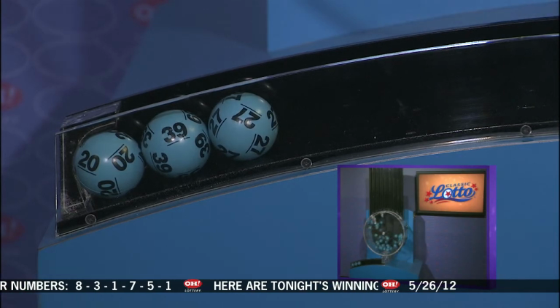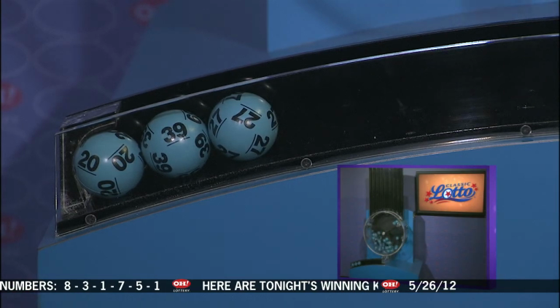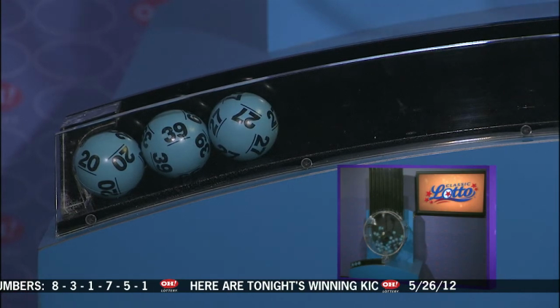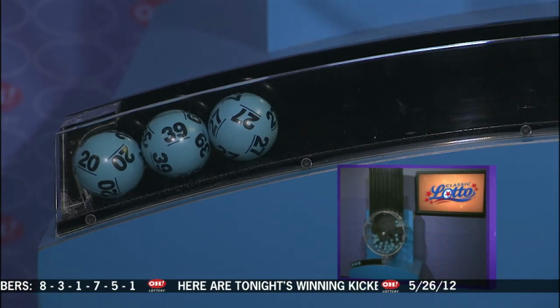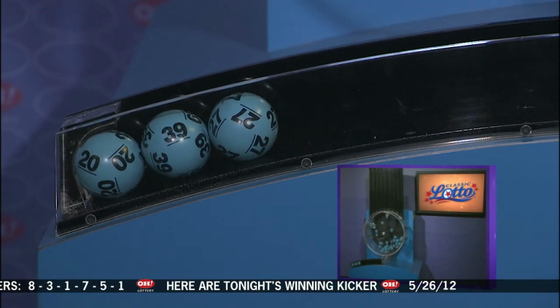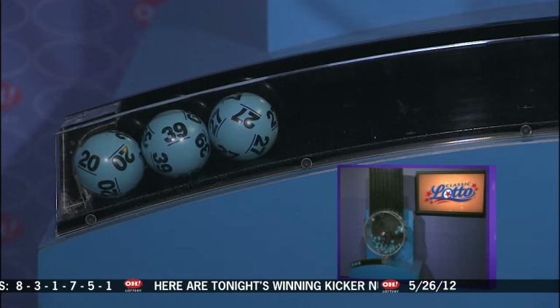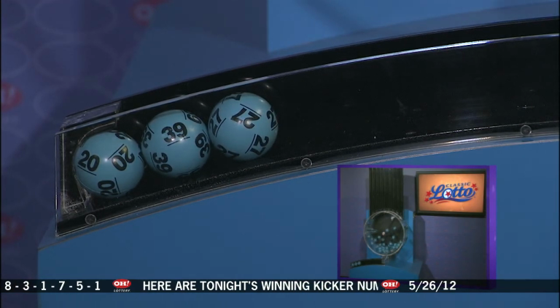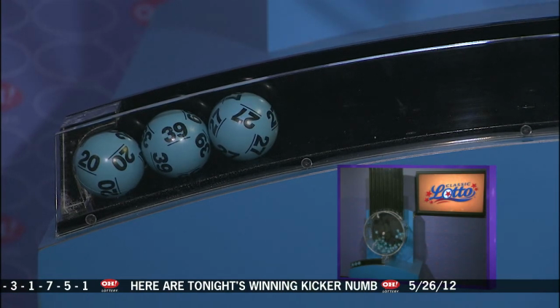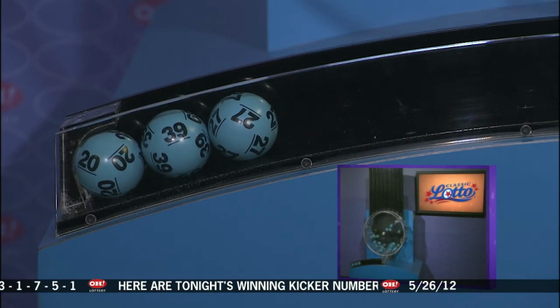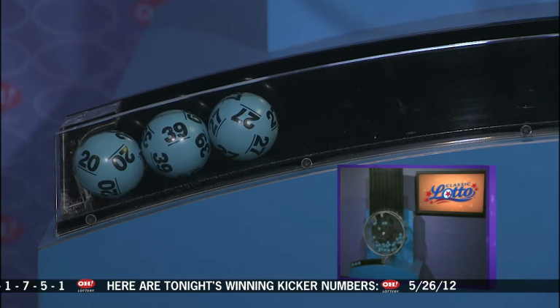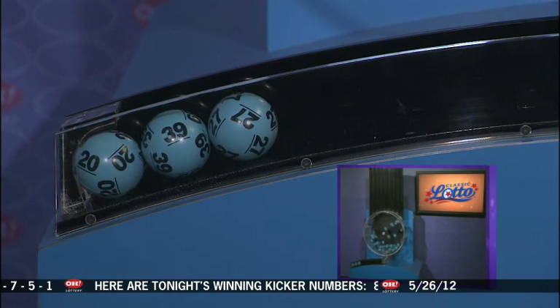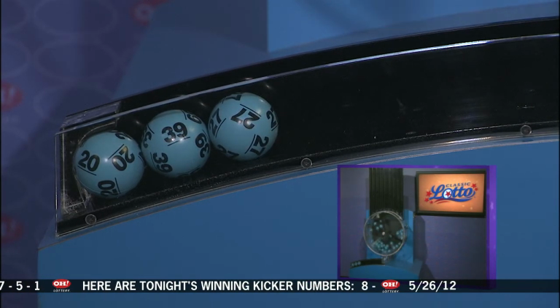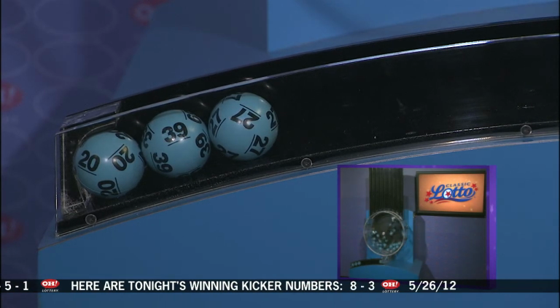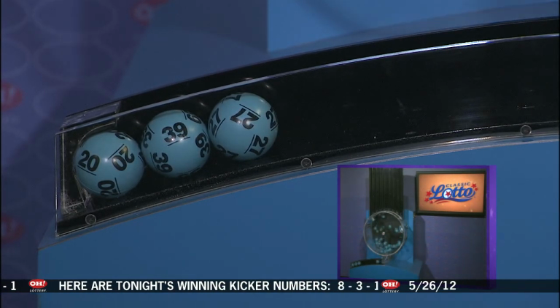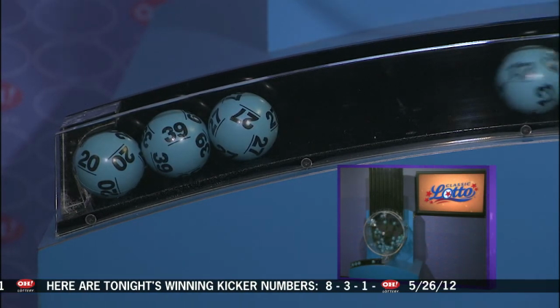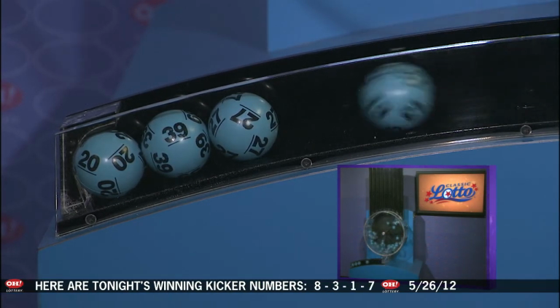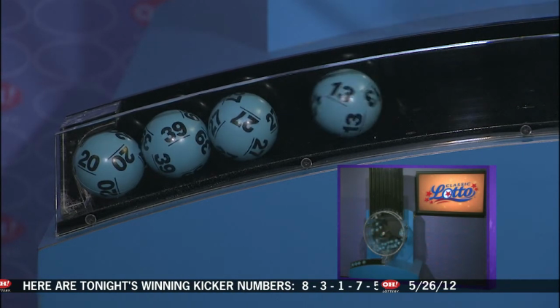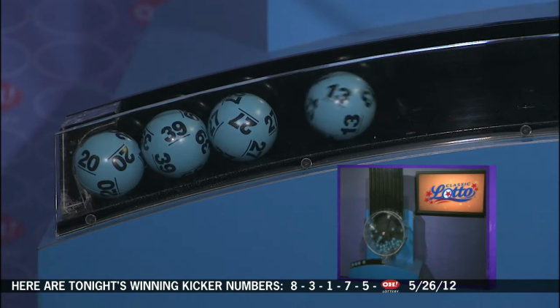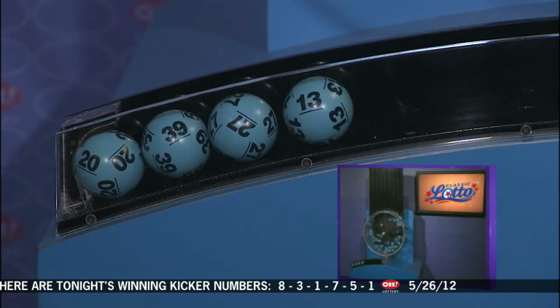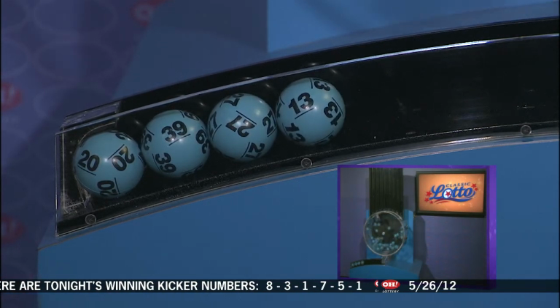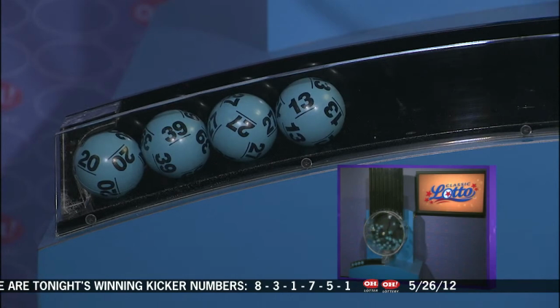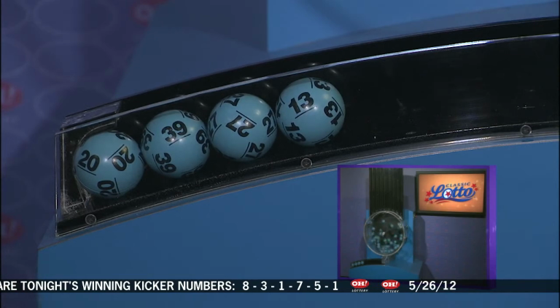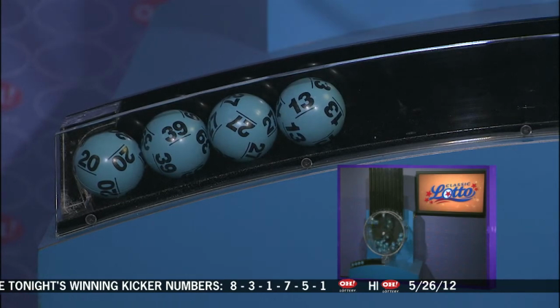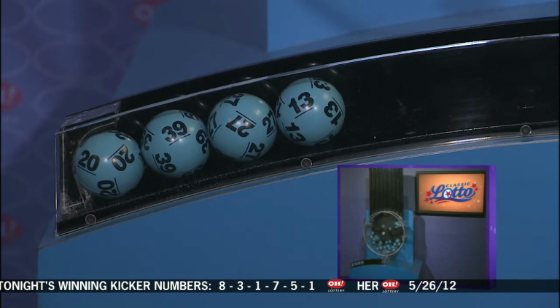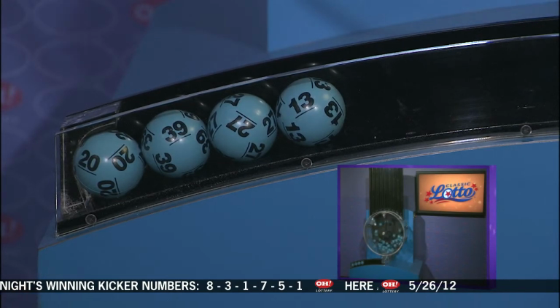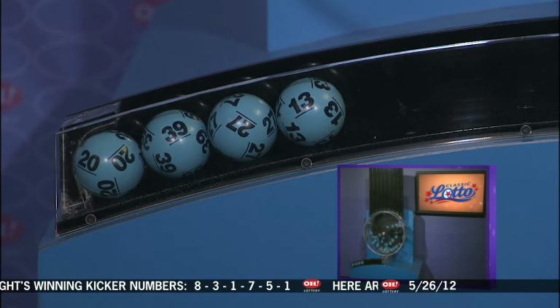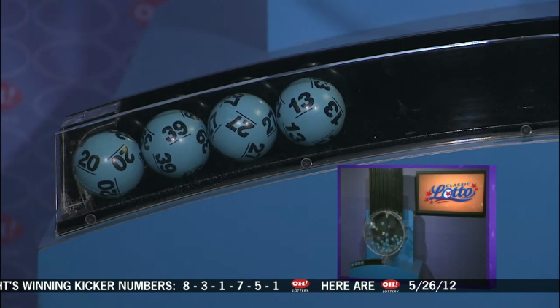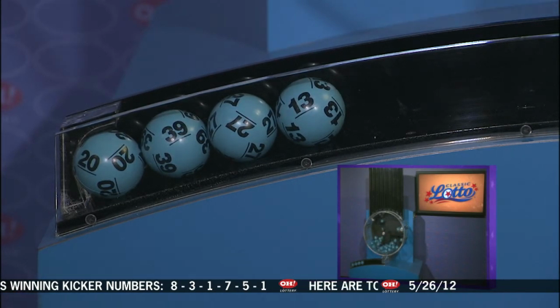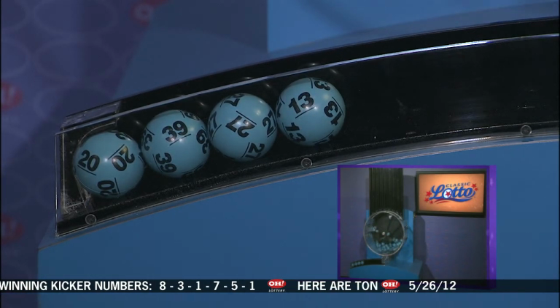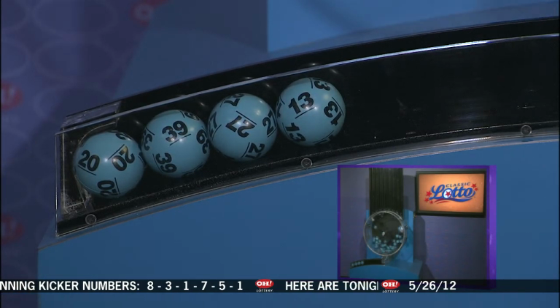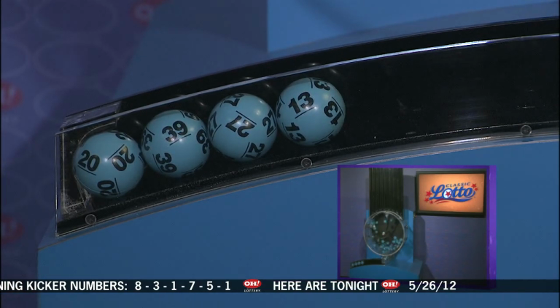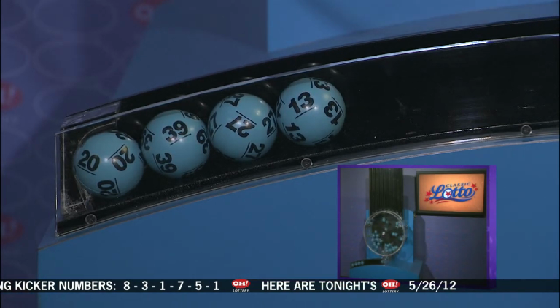Now if you match three, four, five, or all six numbers, you win. And now here are tonight's winning Classic Lotto numbers.